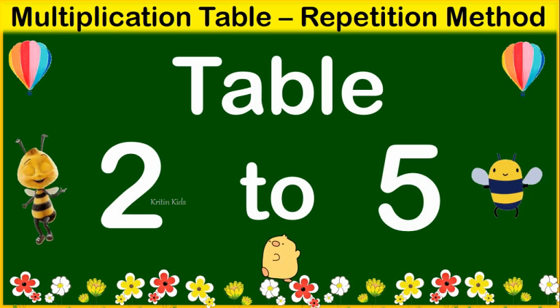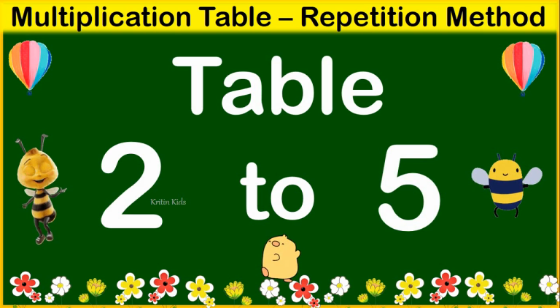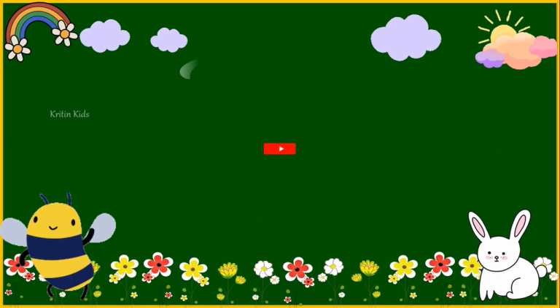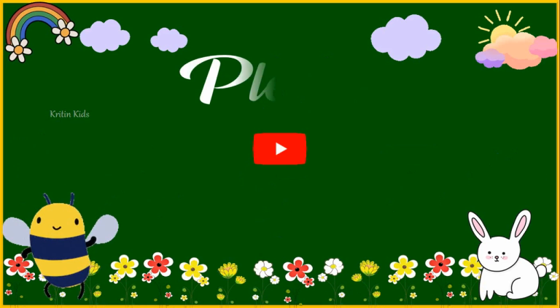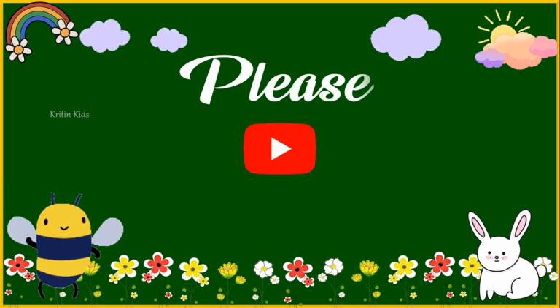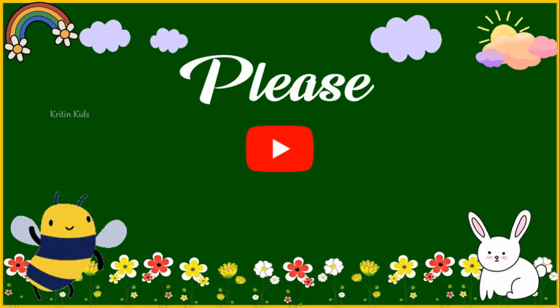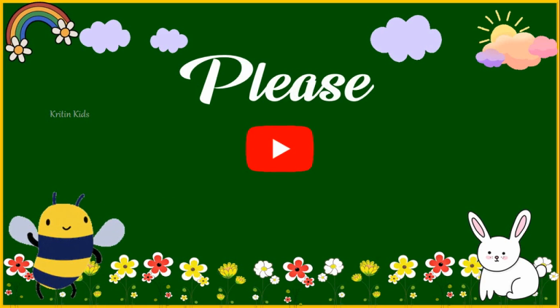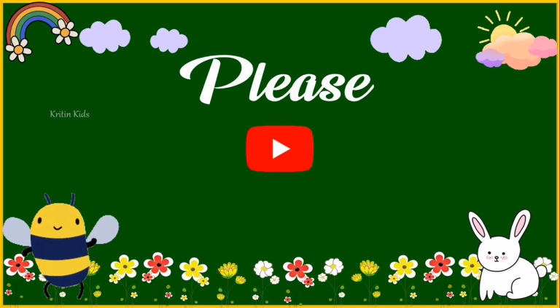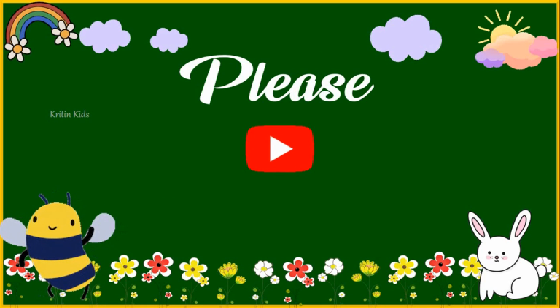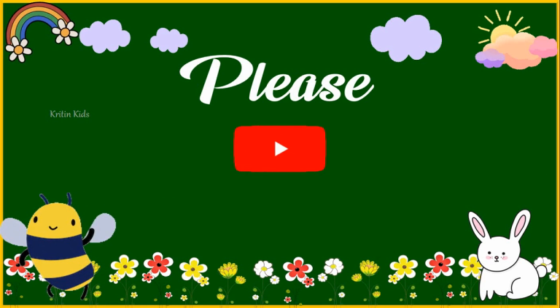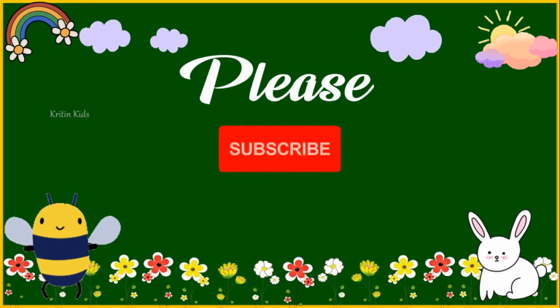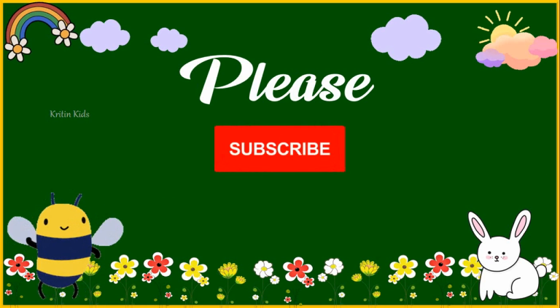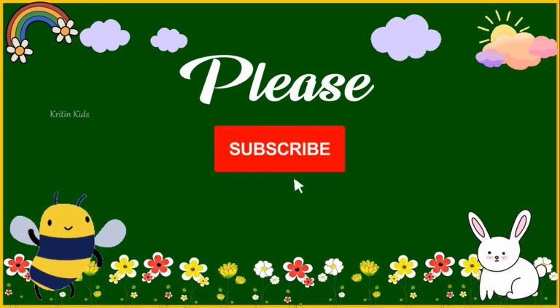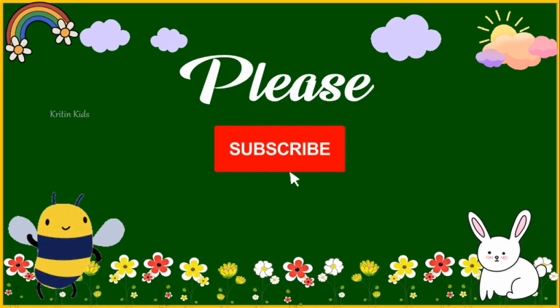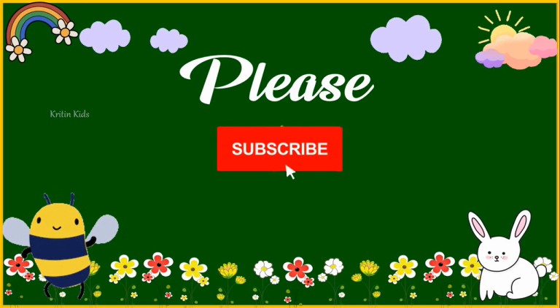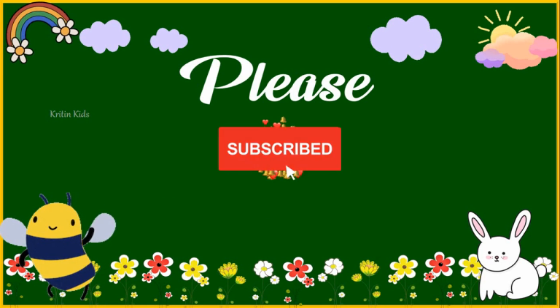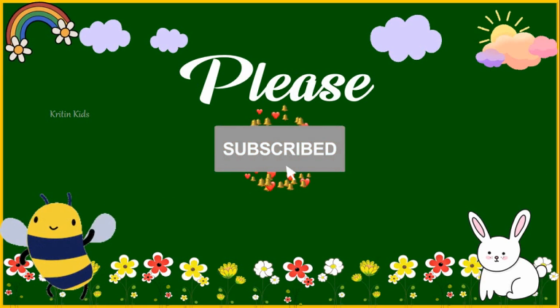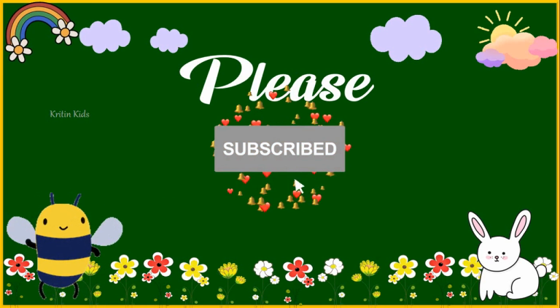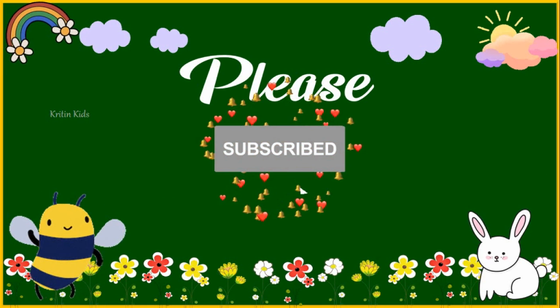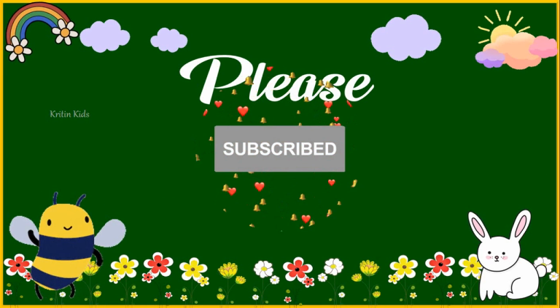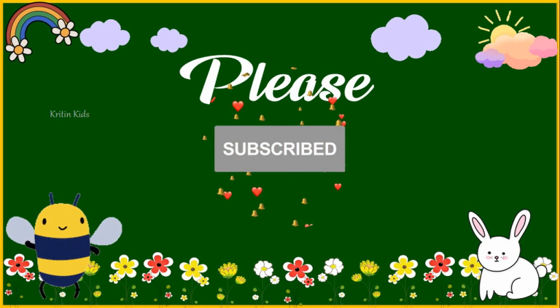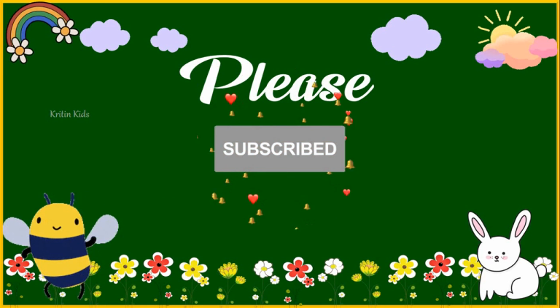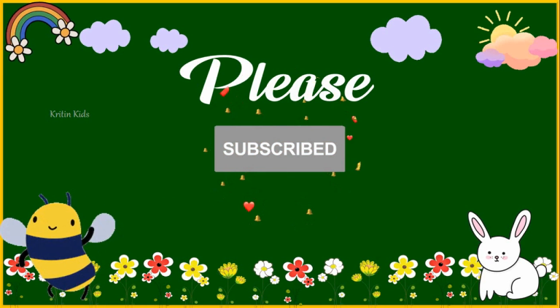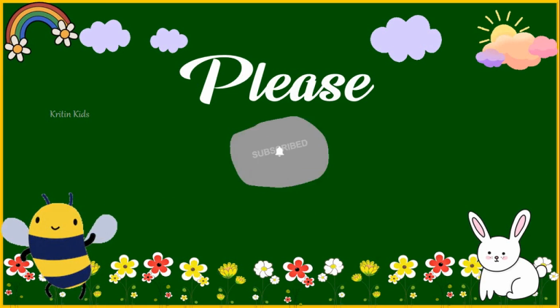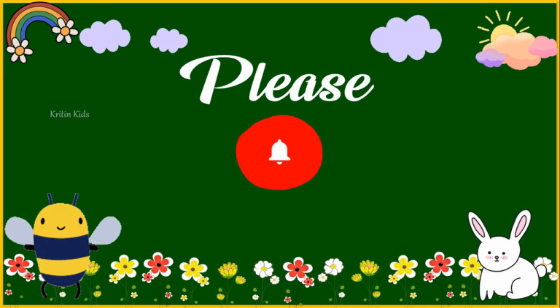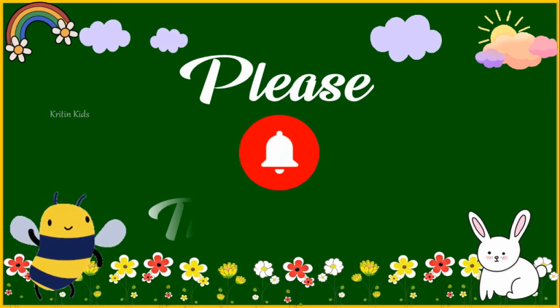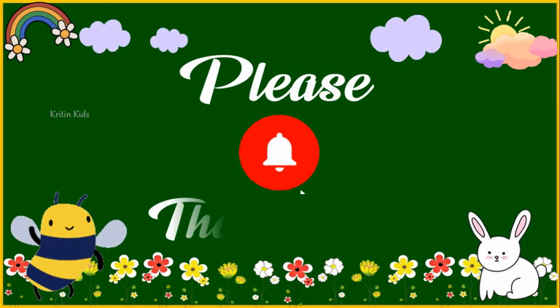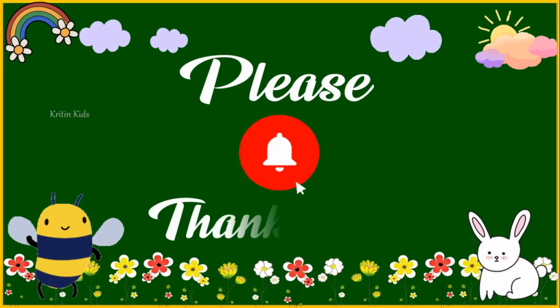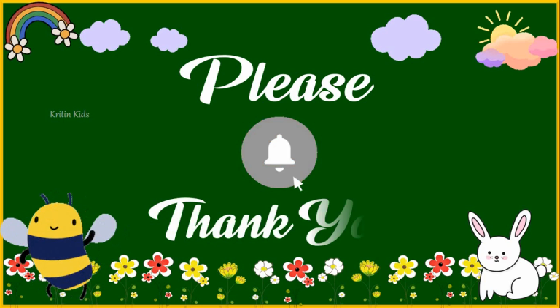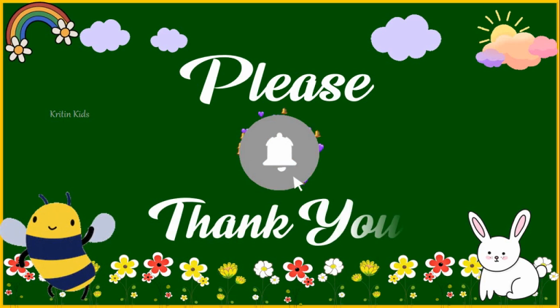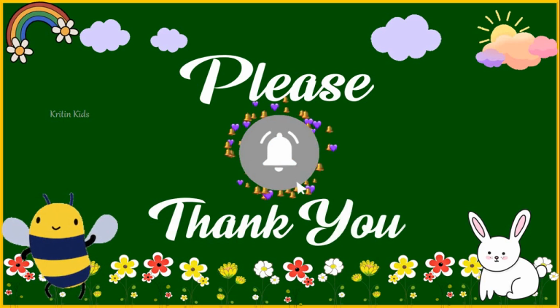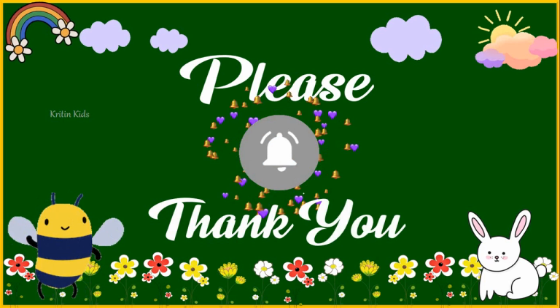Please subscribe to our channel and share it with your friends and family.